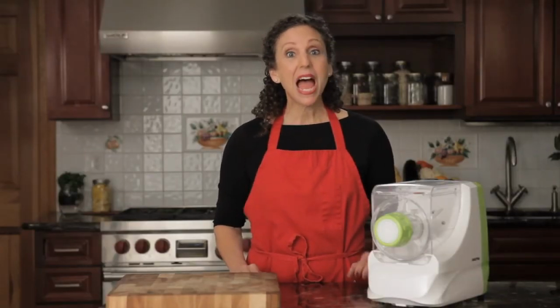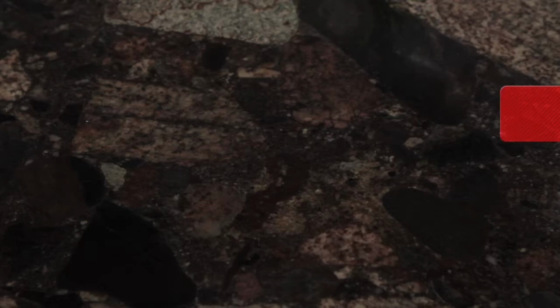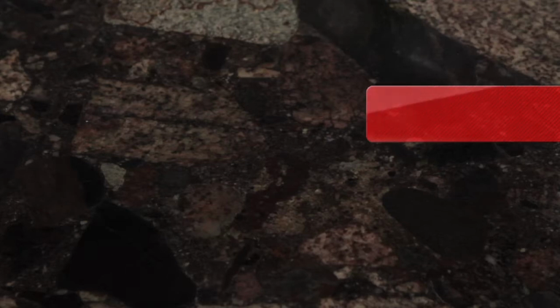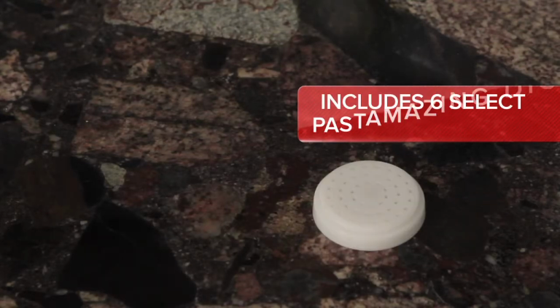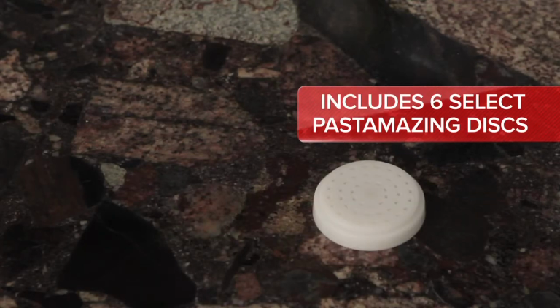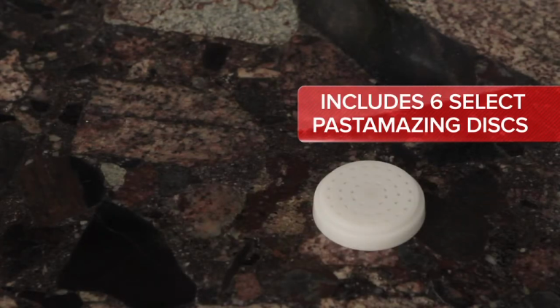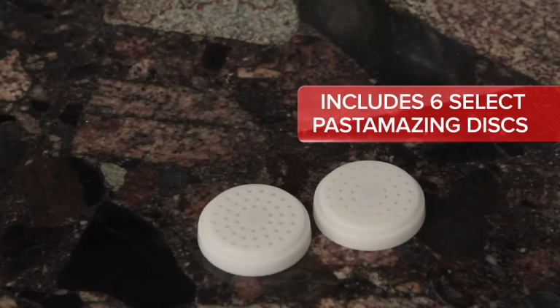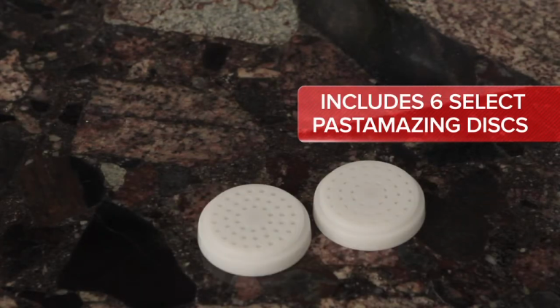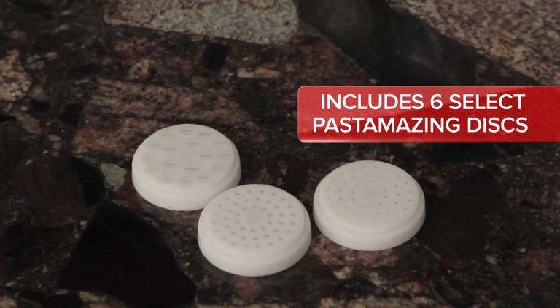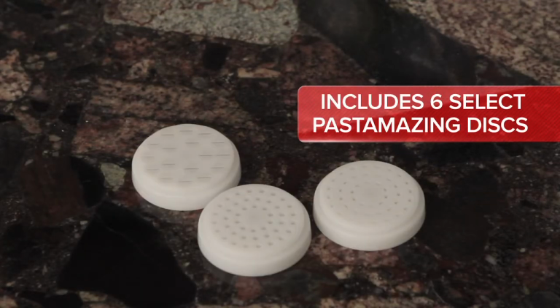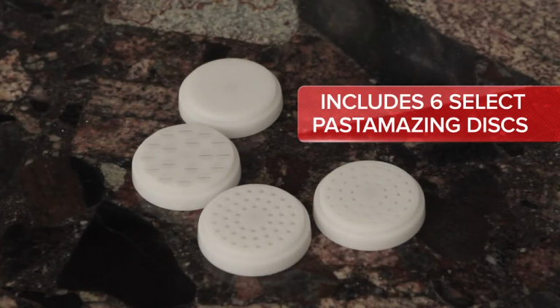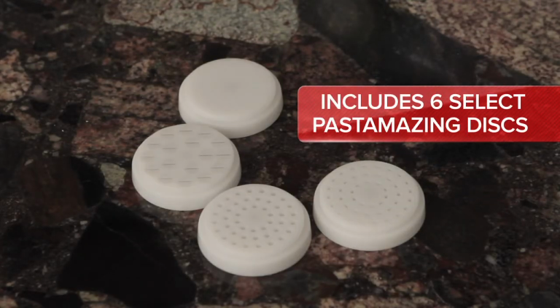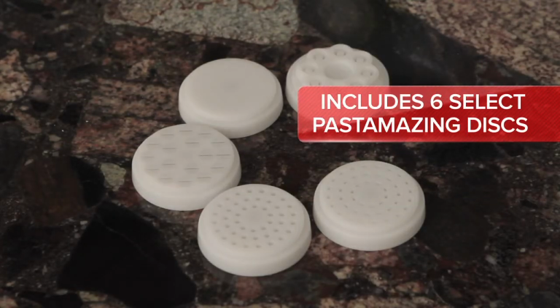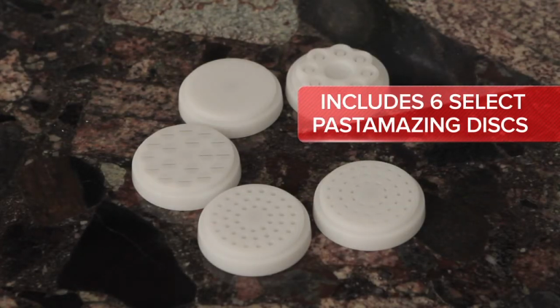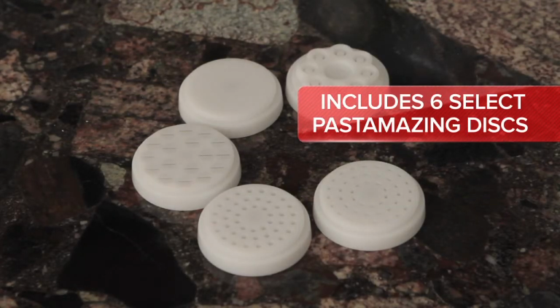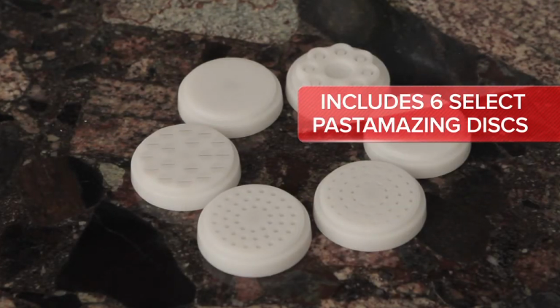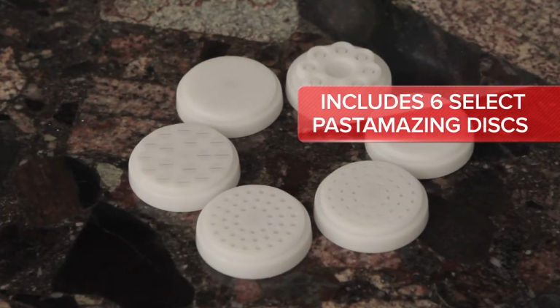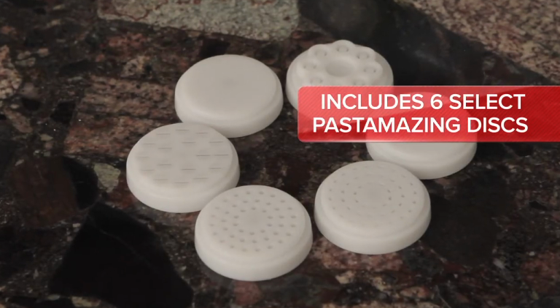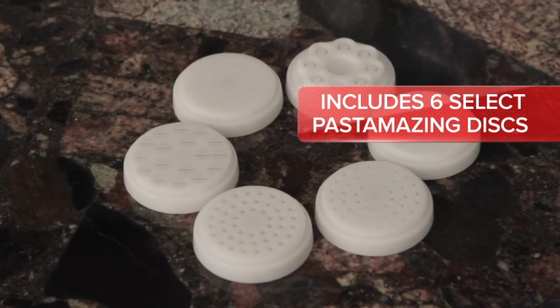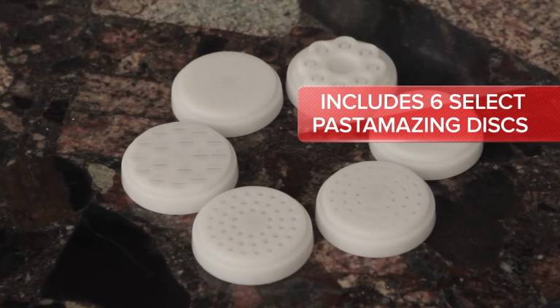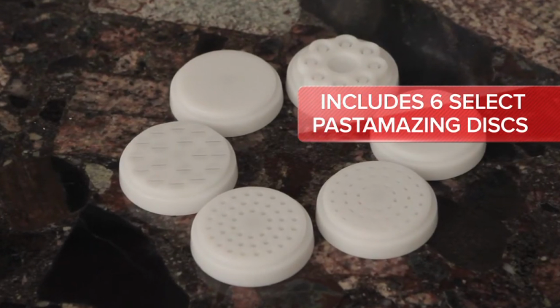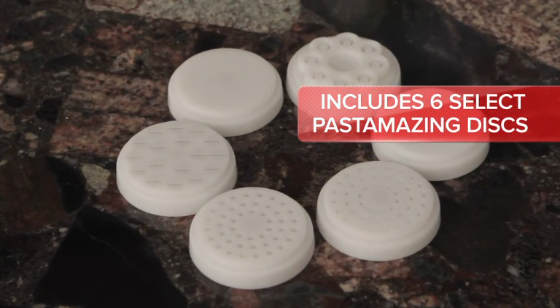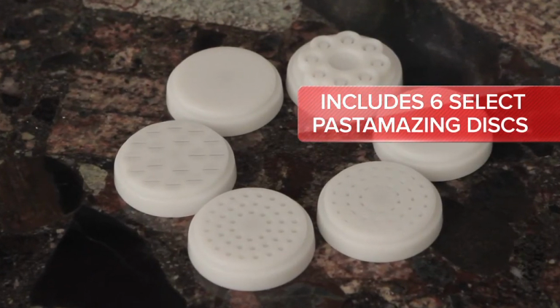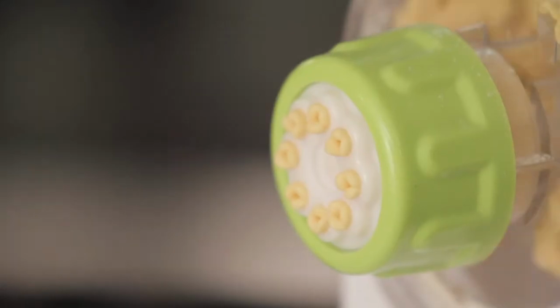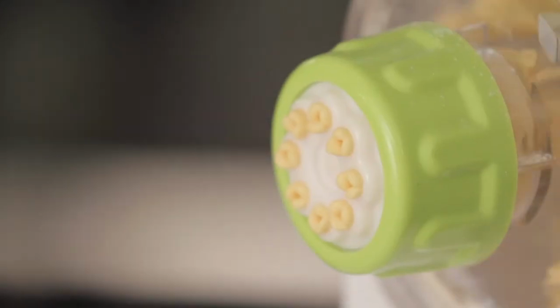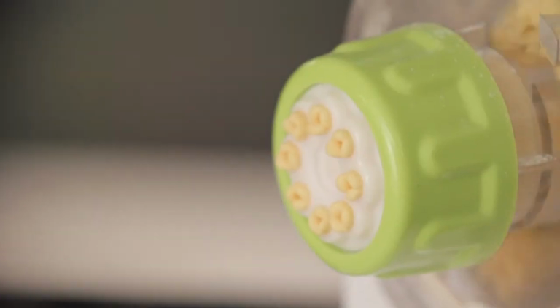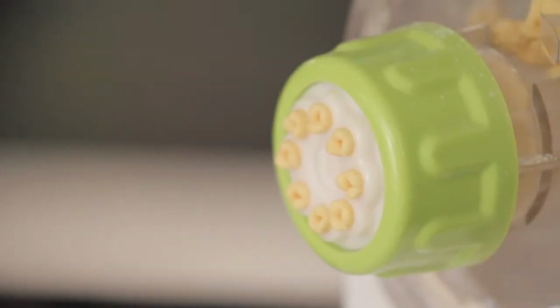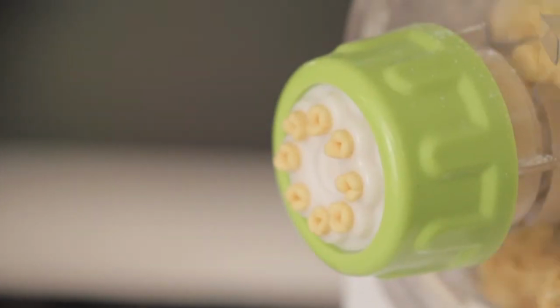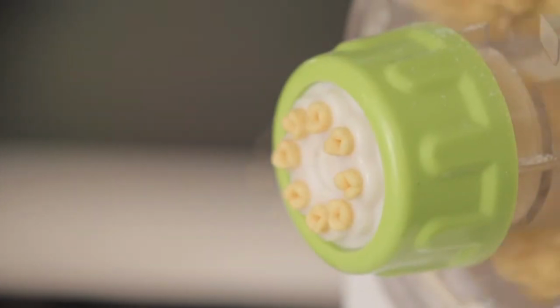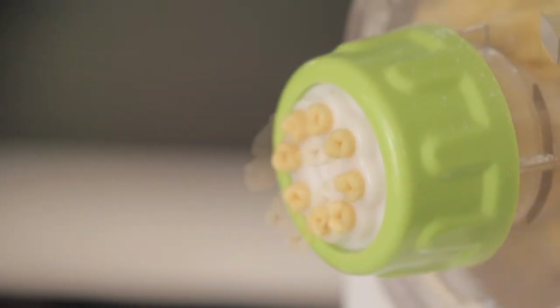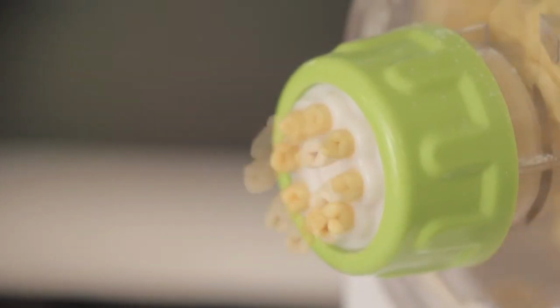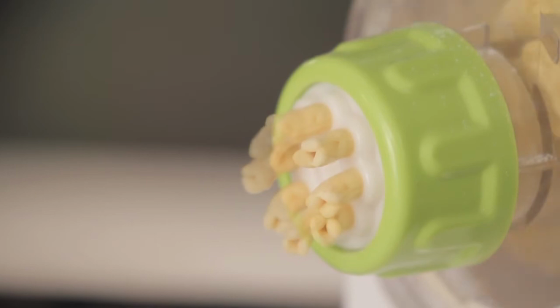Our six-disc kit gives you the choice of all kinds of shapes, from spaghetti to penne.